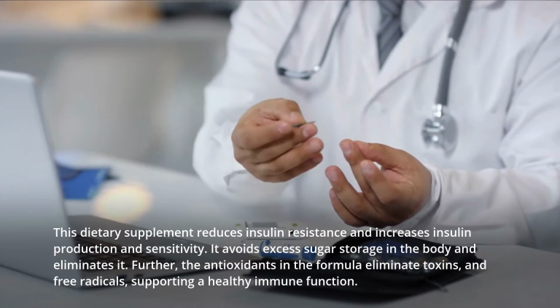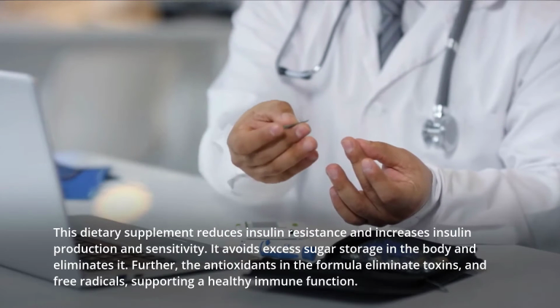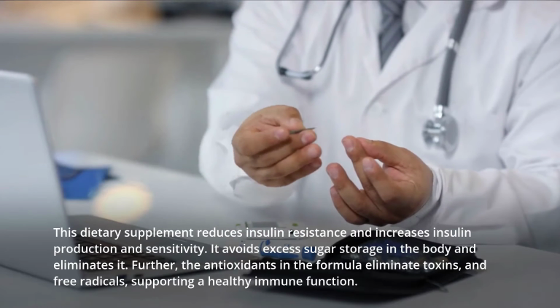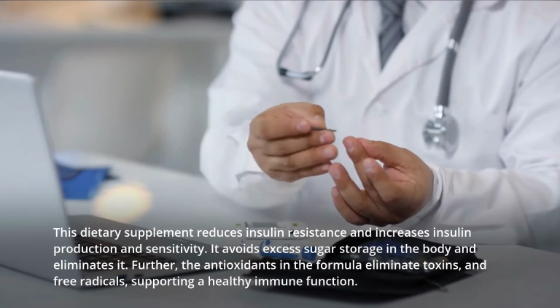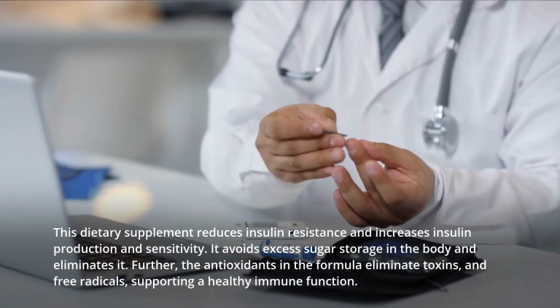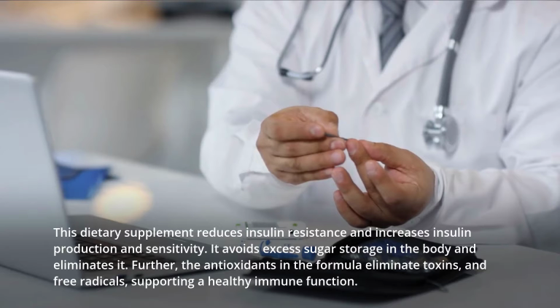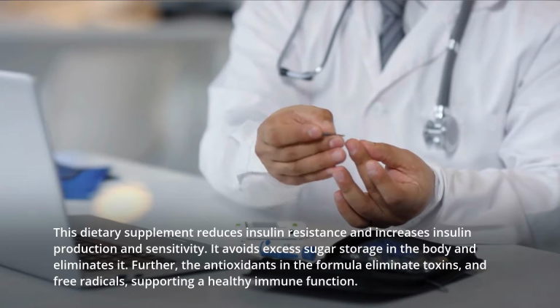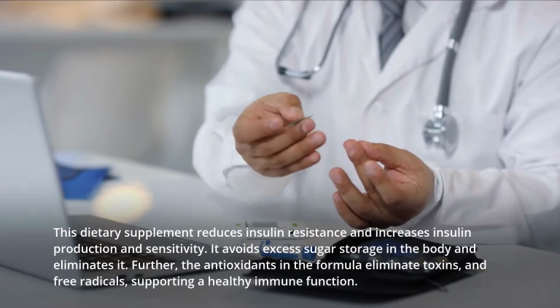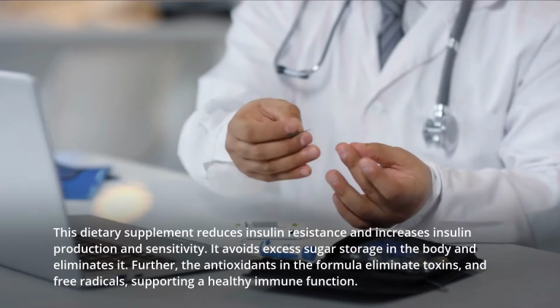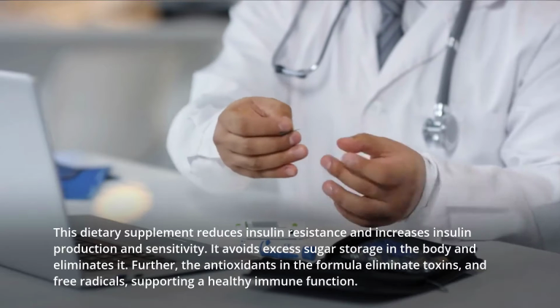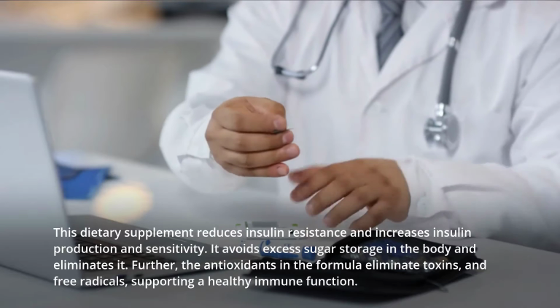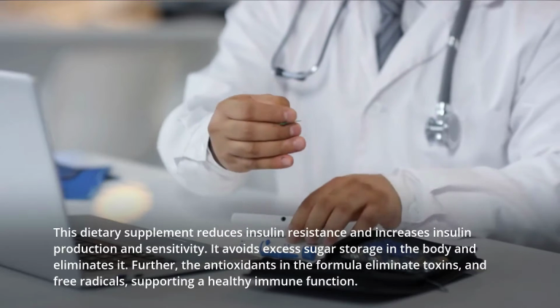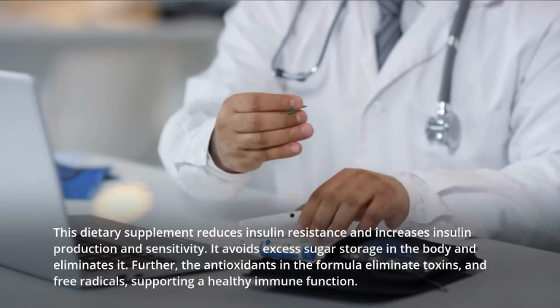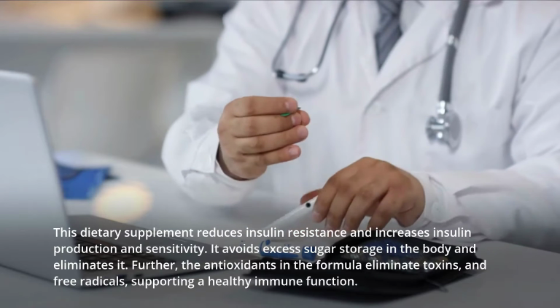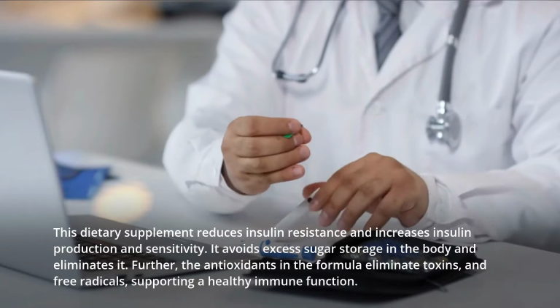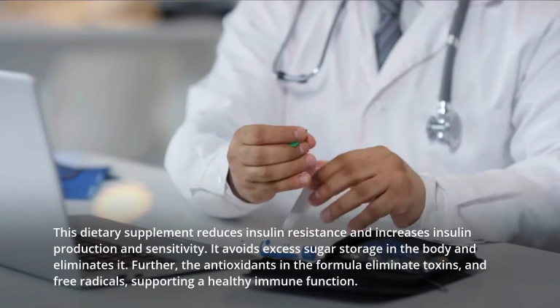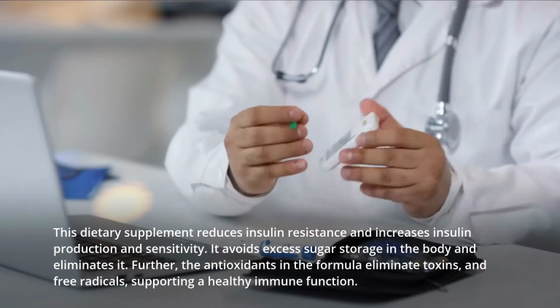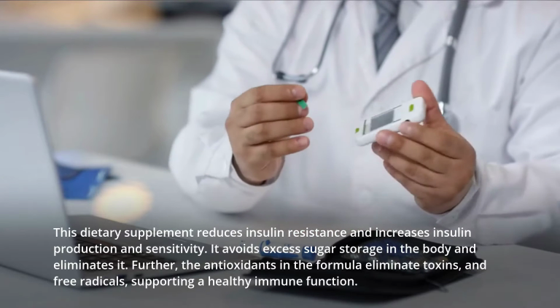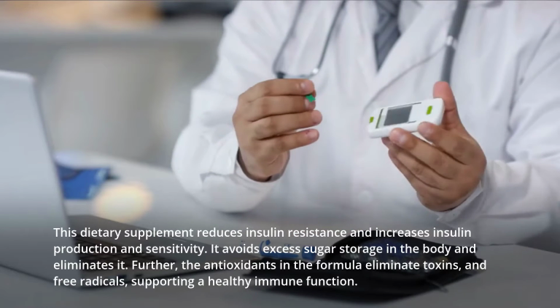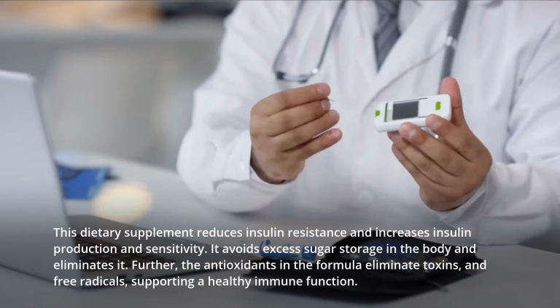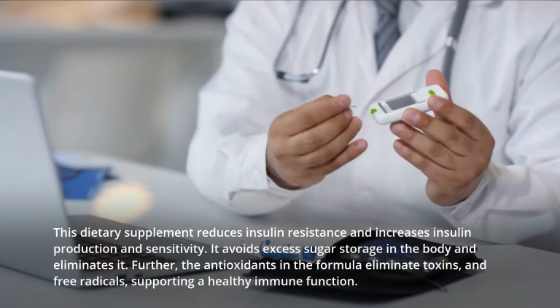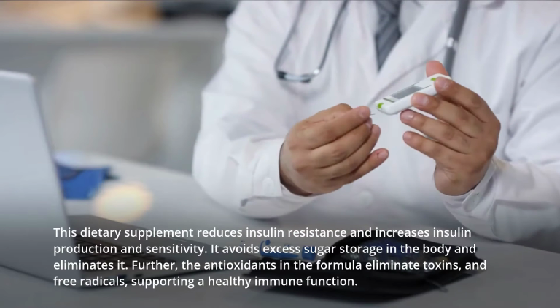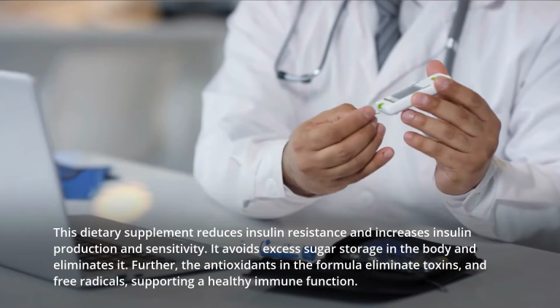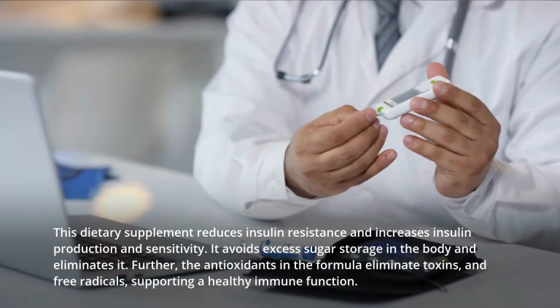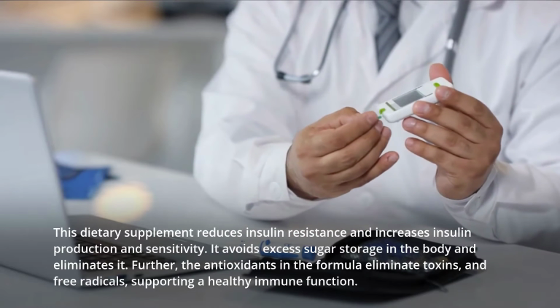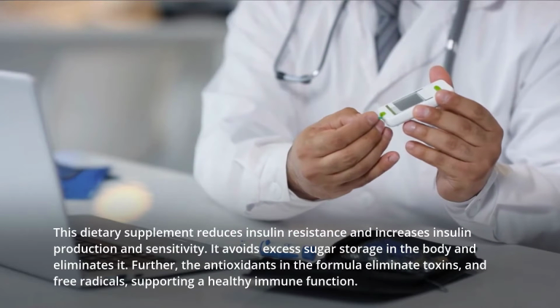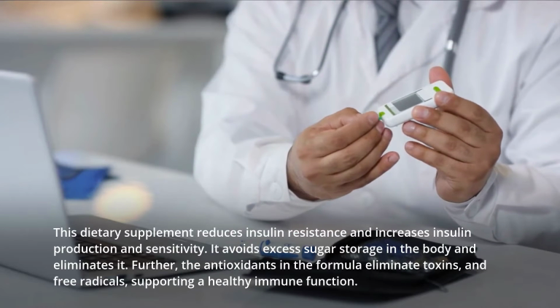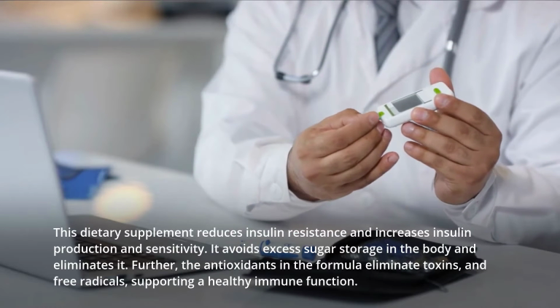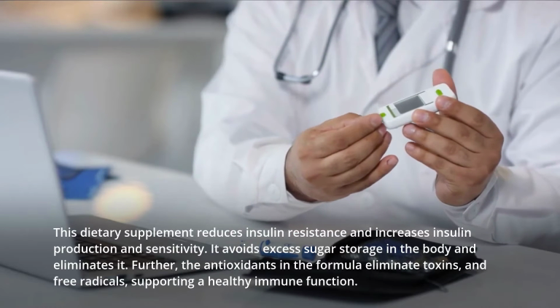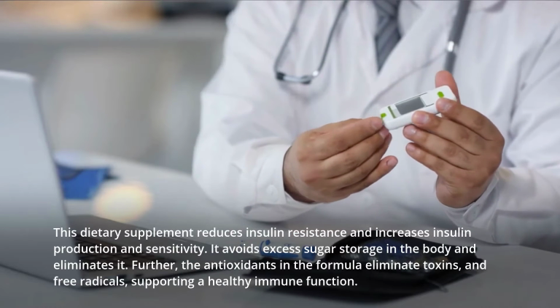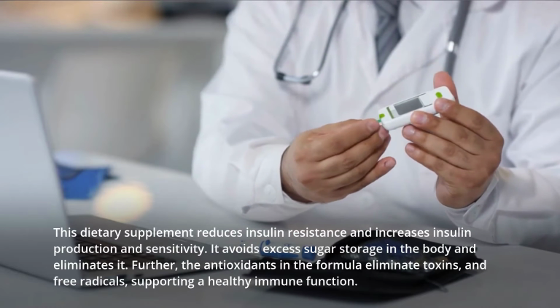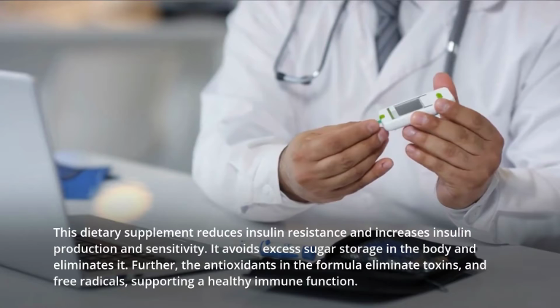Further, the antioxidants in the formula eliminate toxins and free radicals, supporting a healthy immune function.